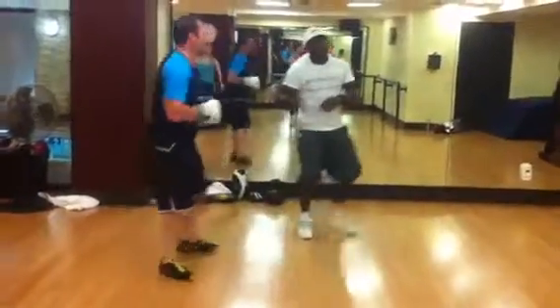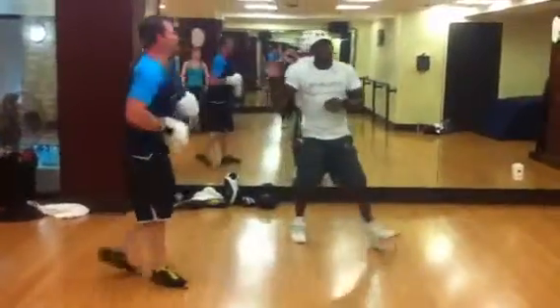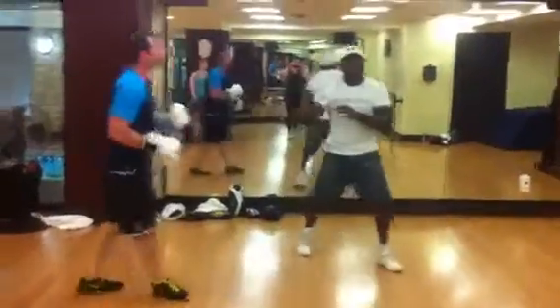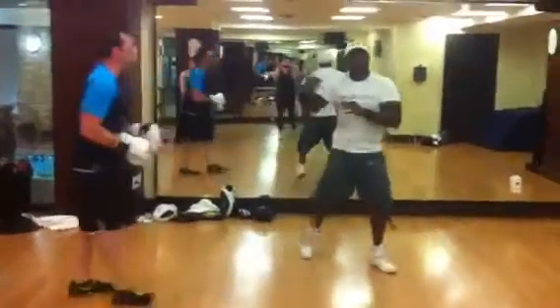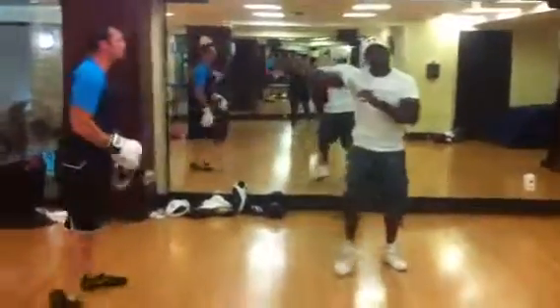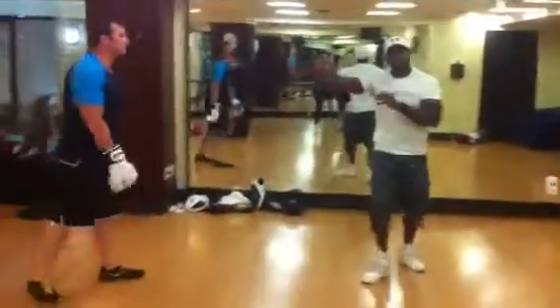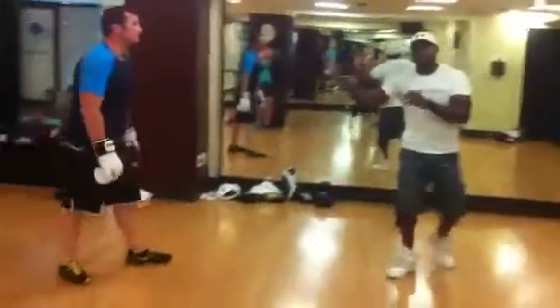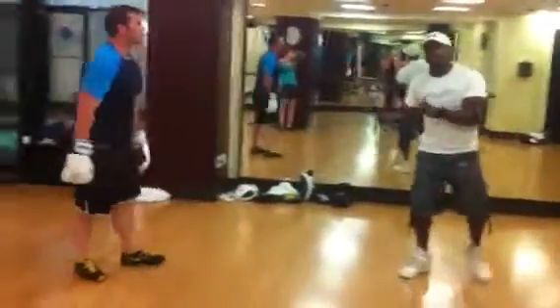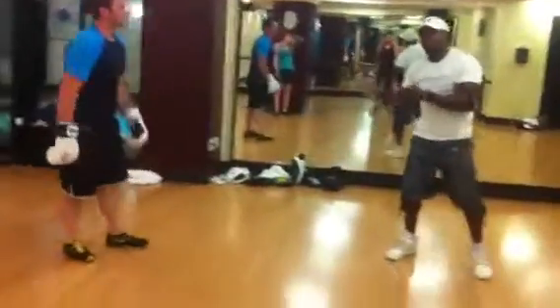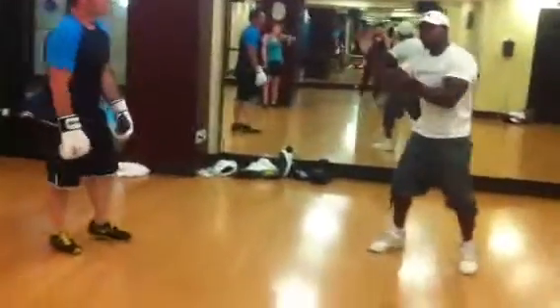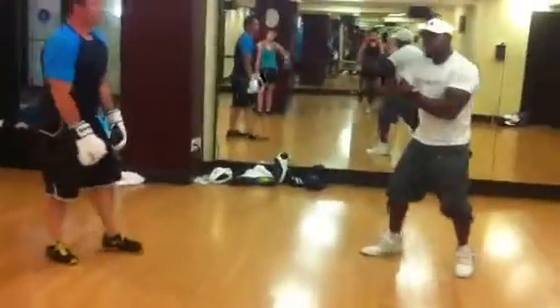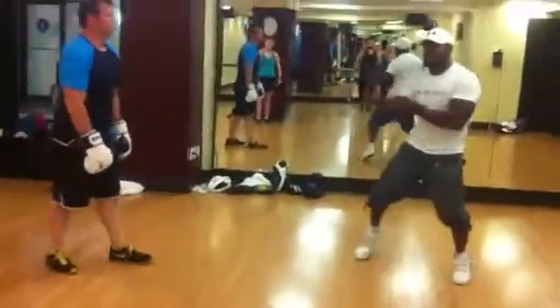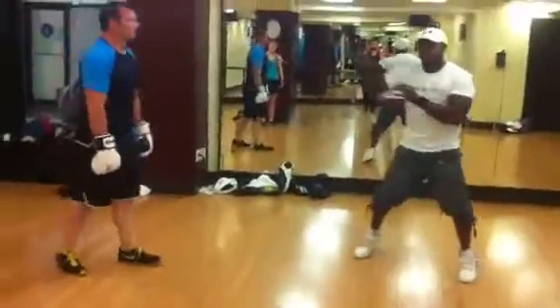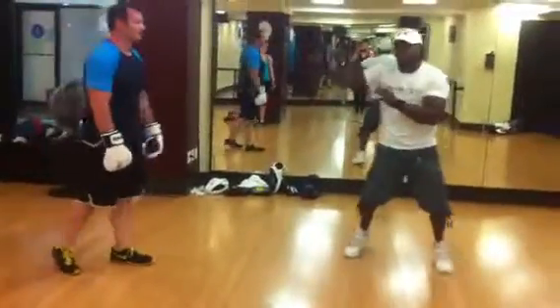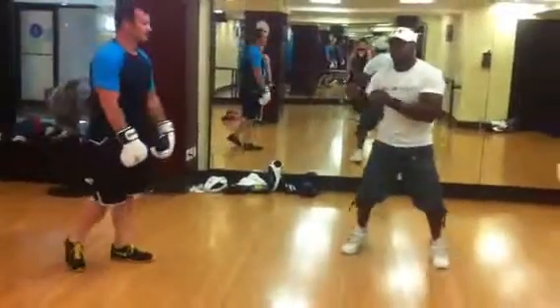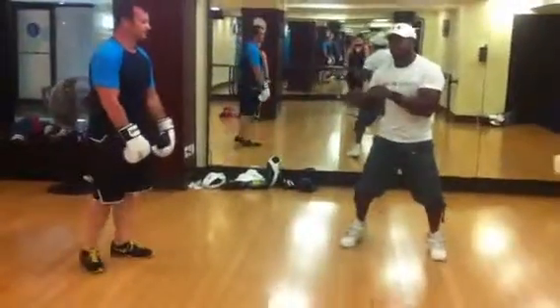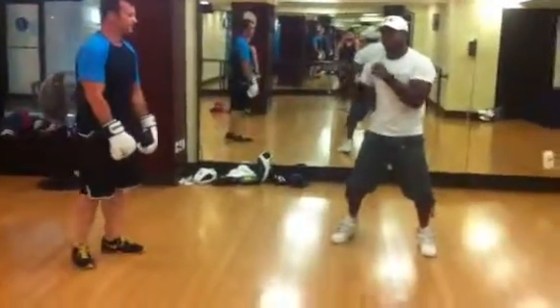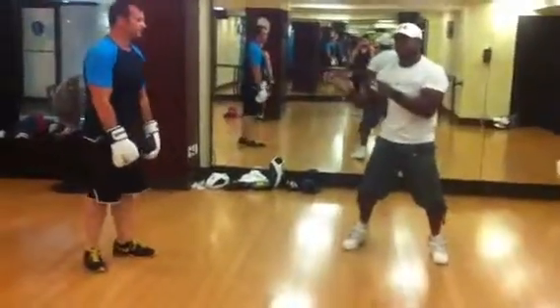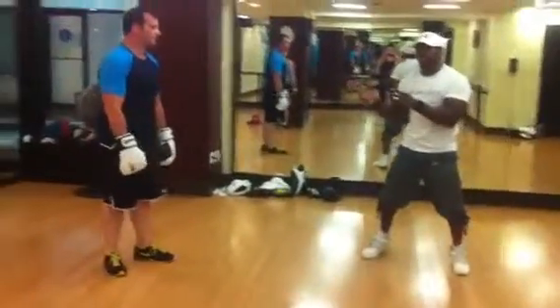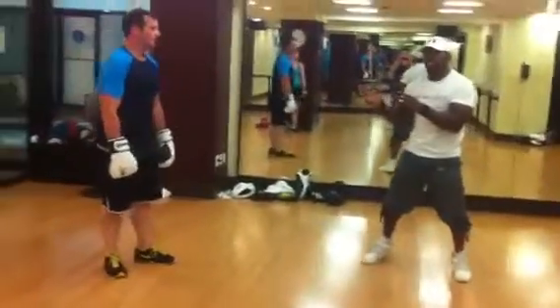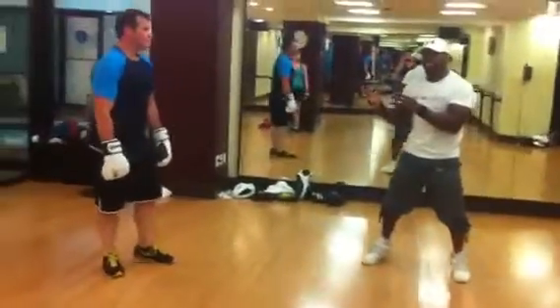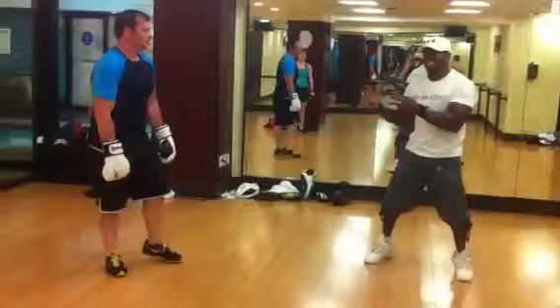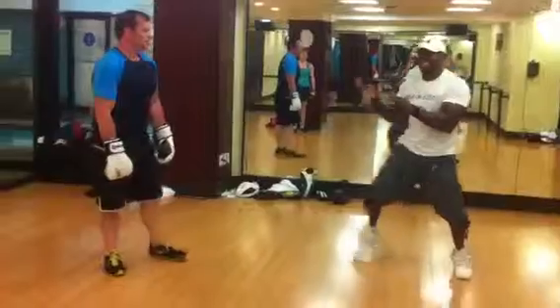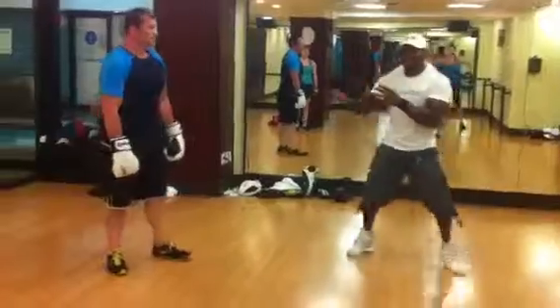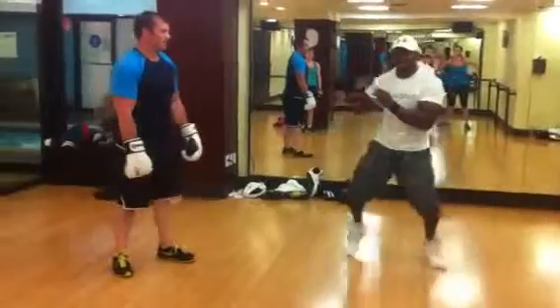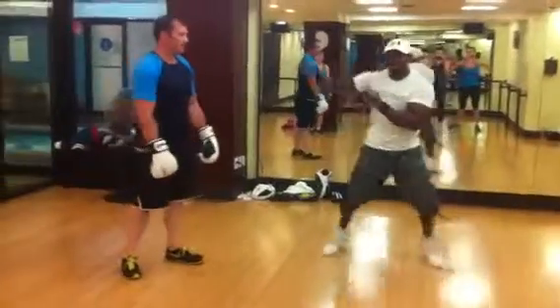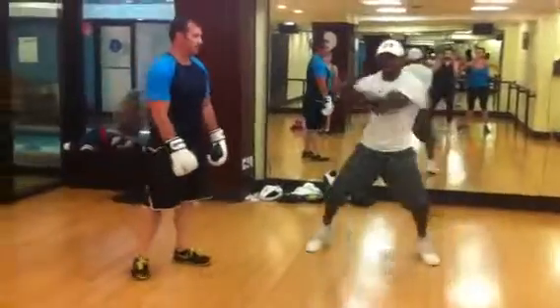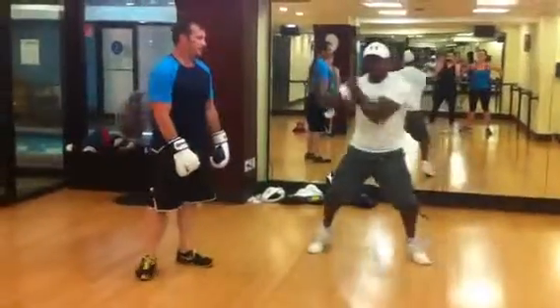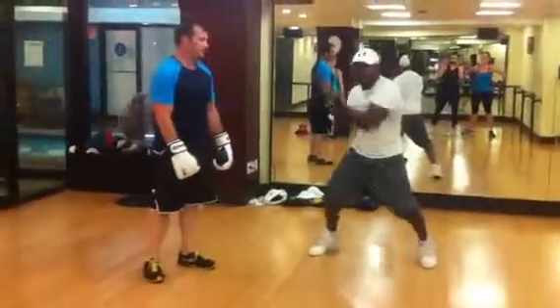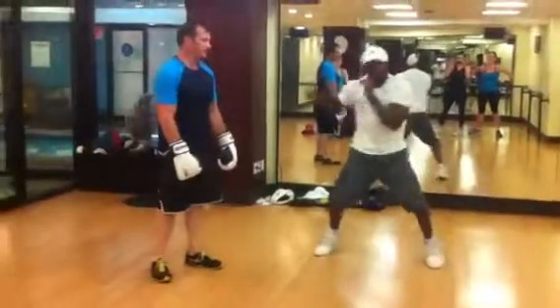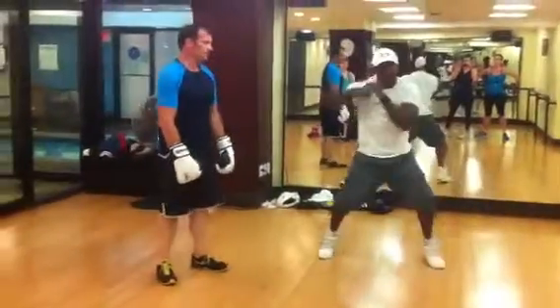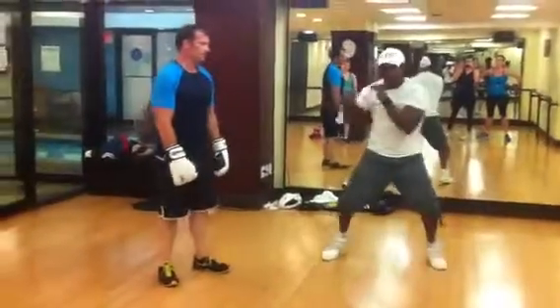So pop, punch, pop, punch, and on three: pop, pop, pop, pop, pop.